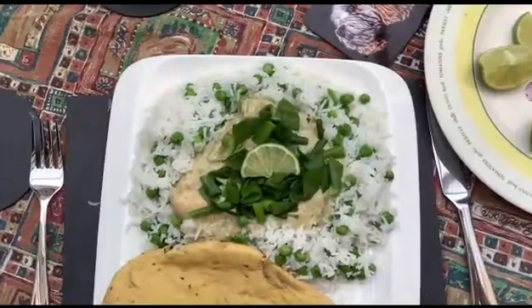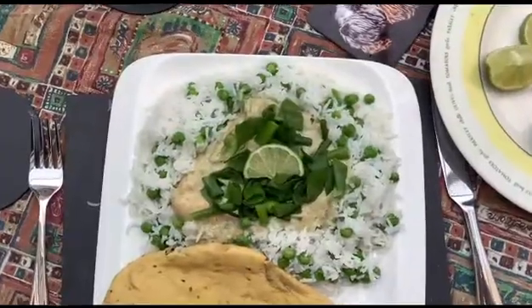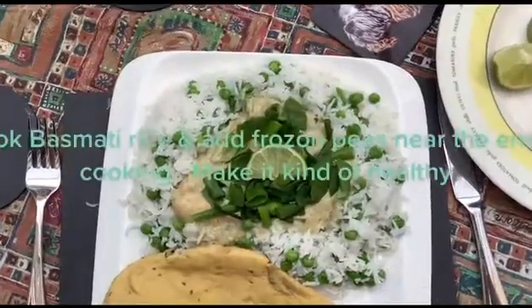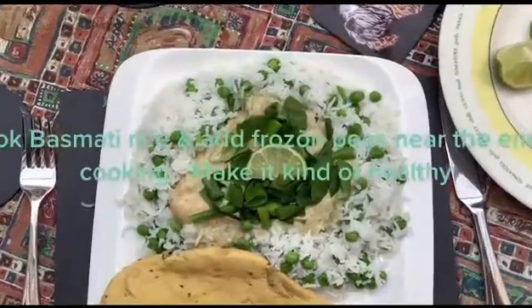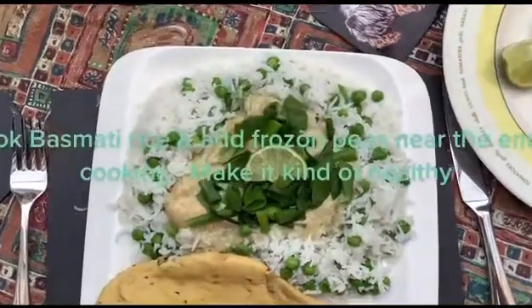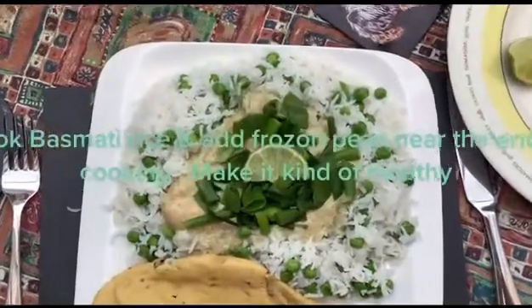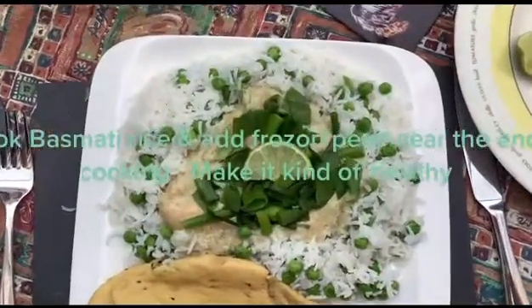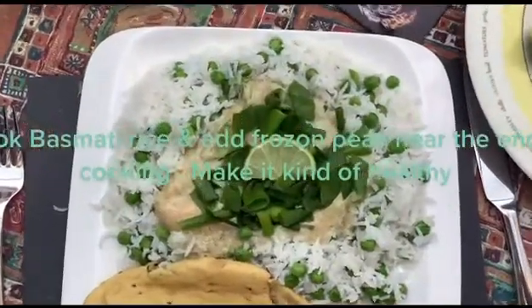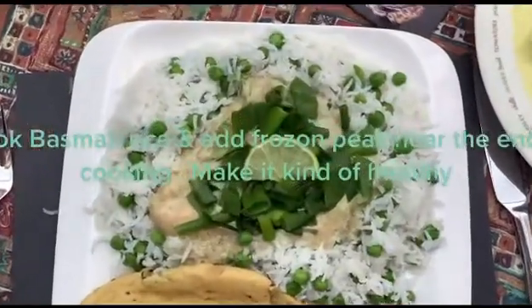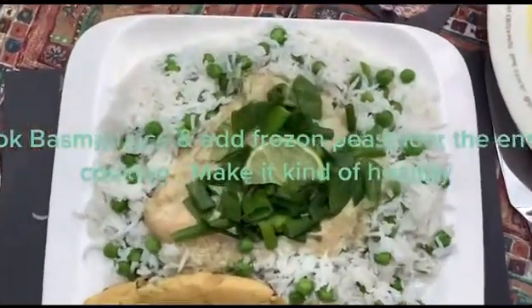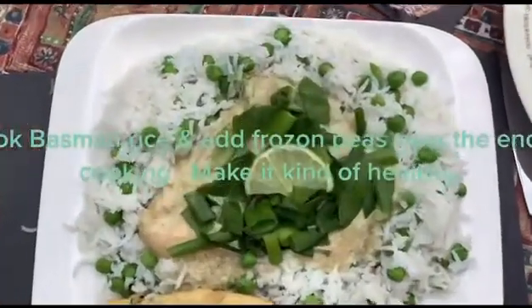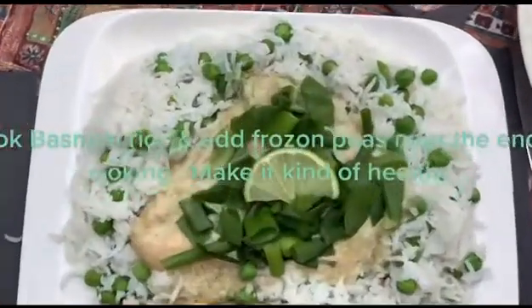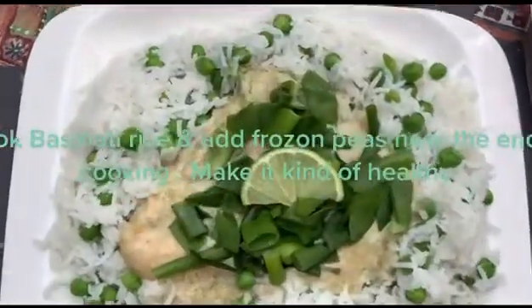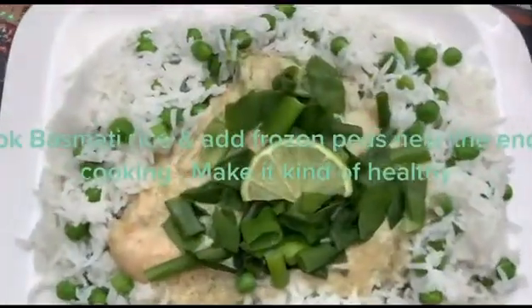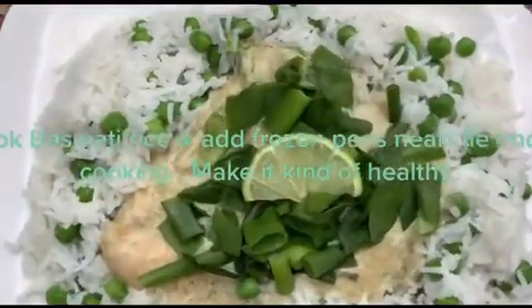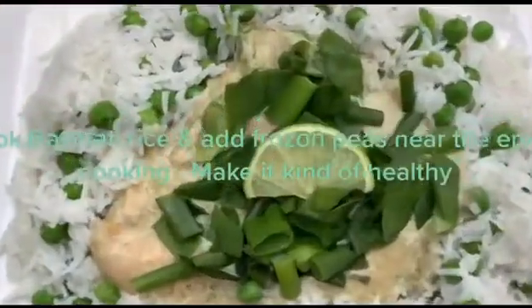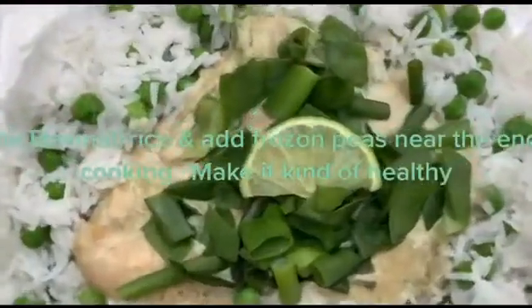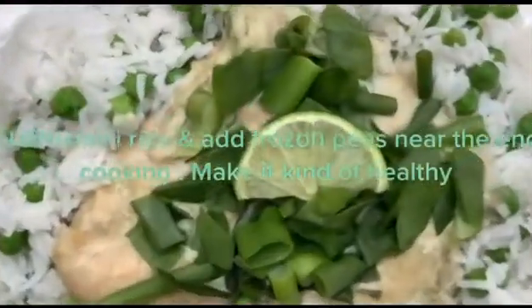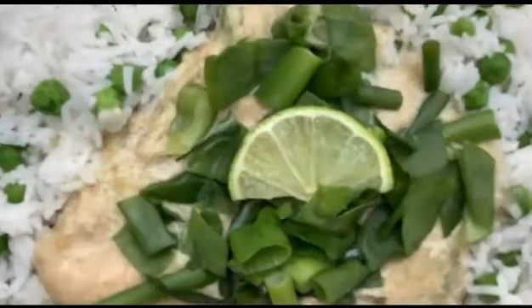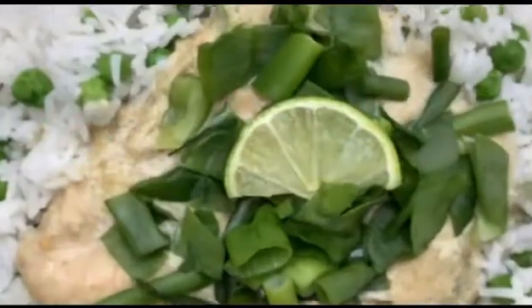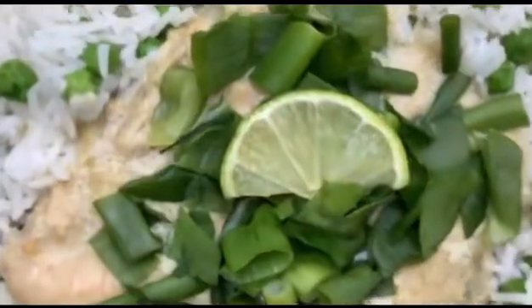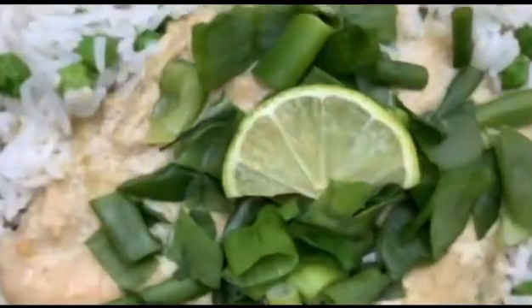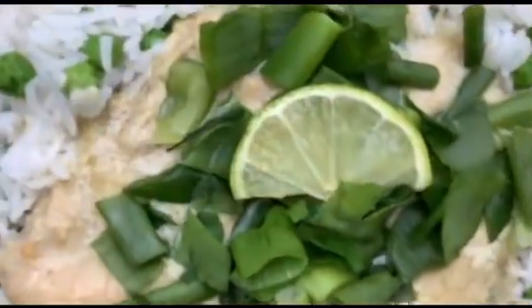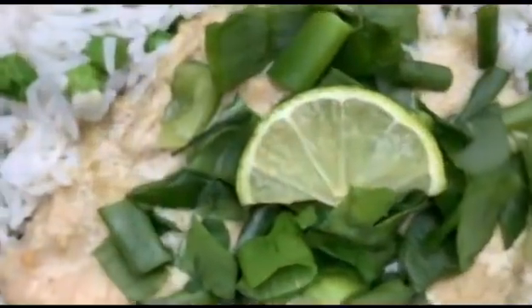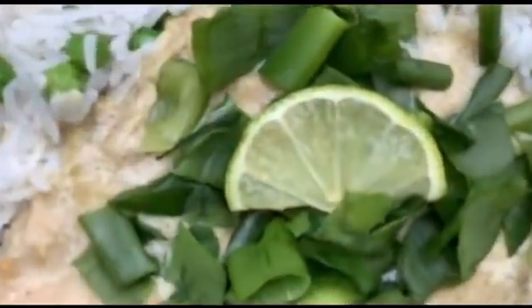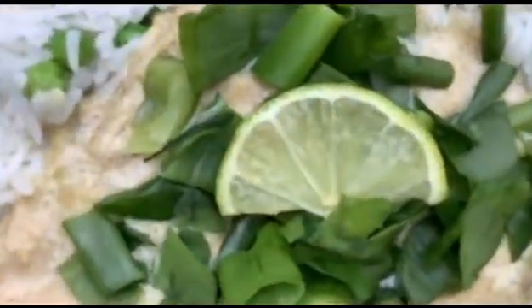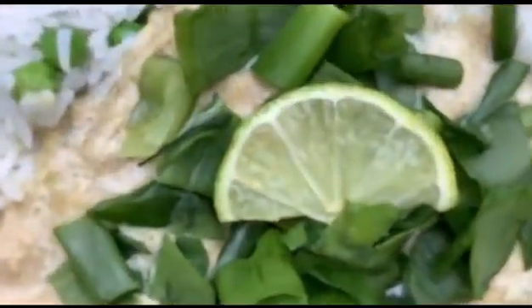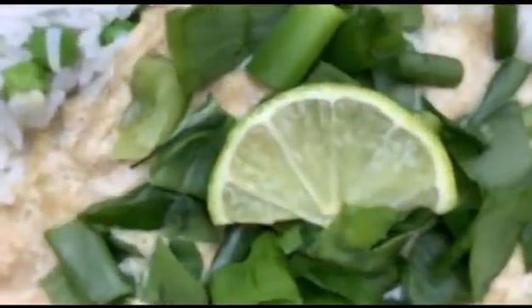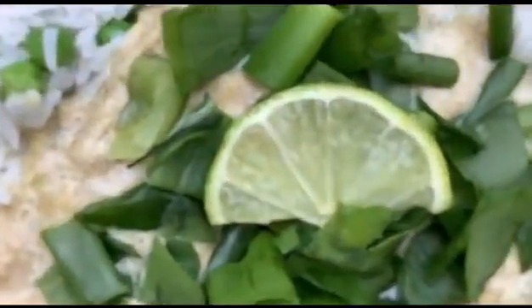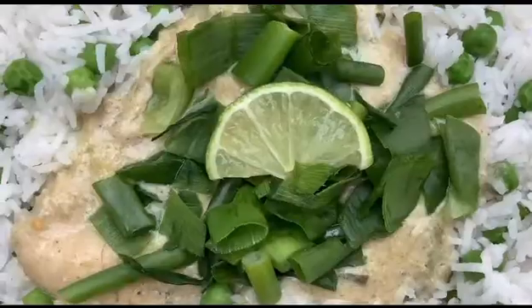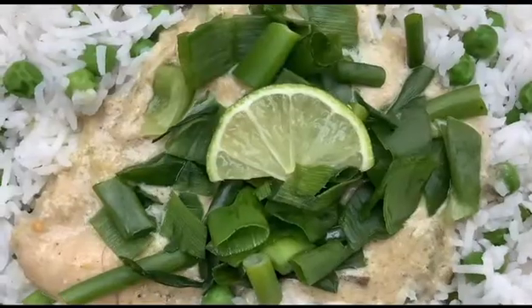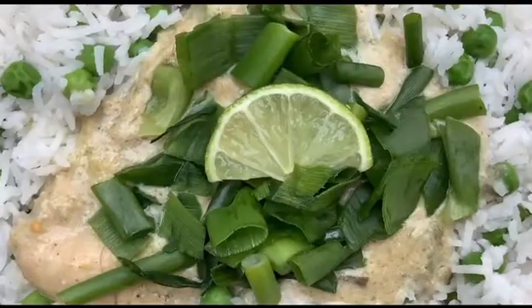Cook basmati rice and add frozen peas near the end of cooking to make it kind of healthy.